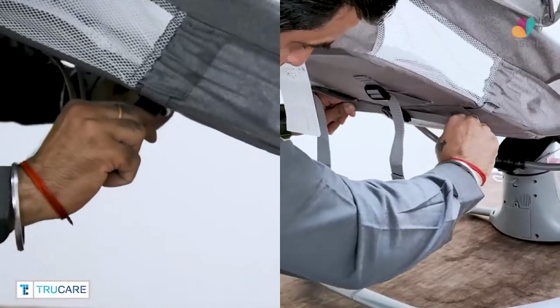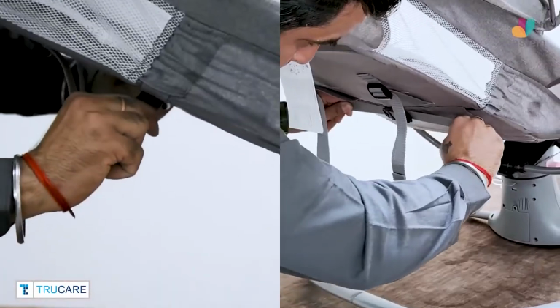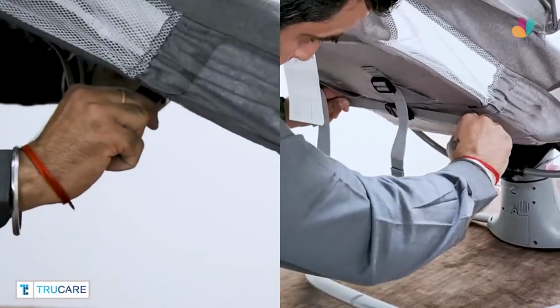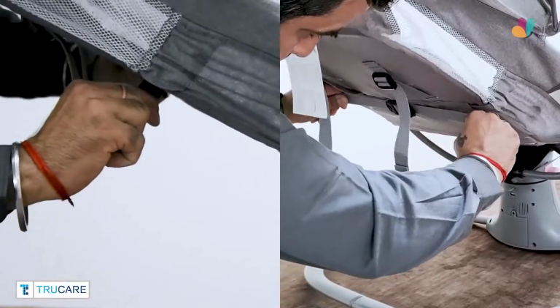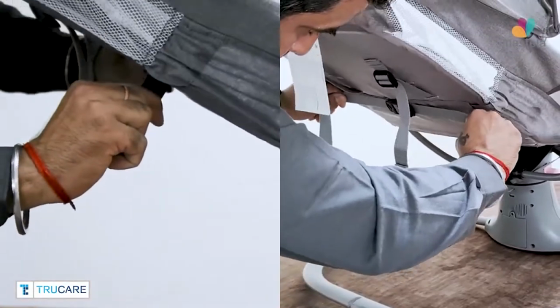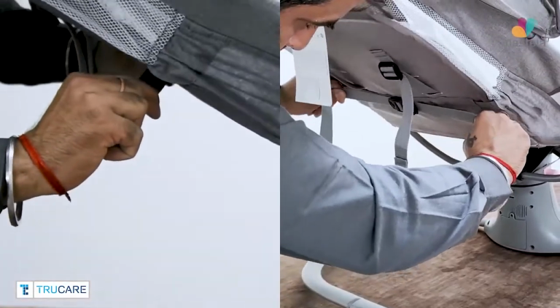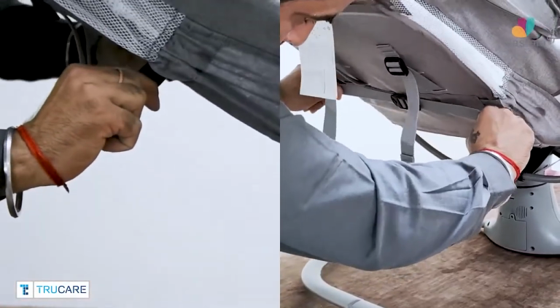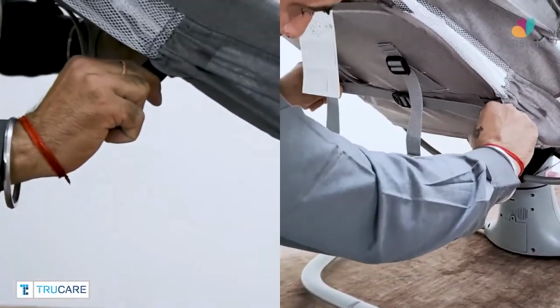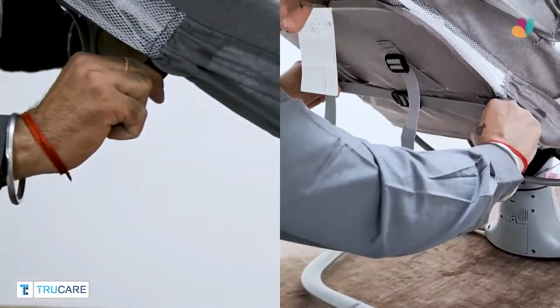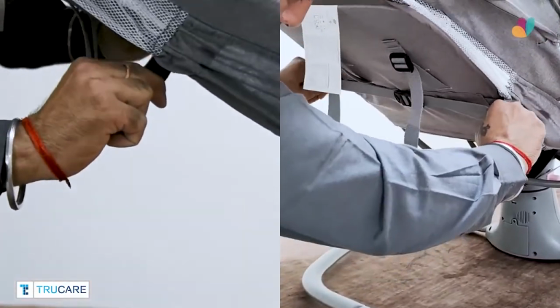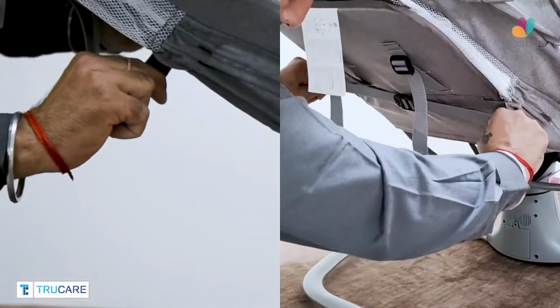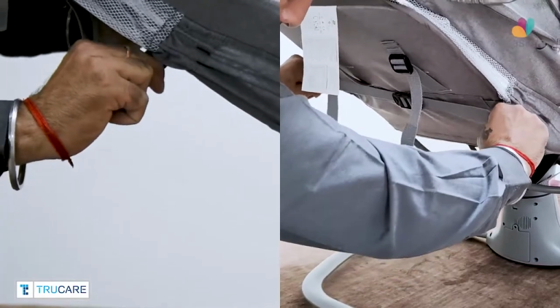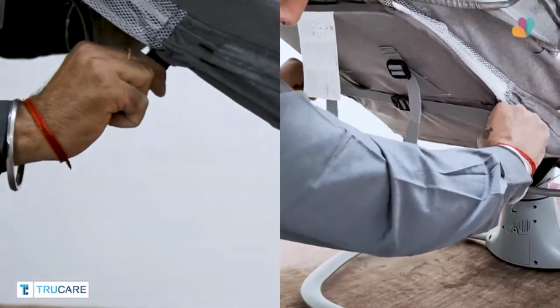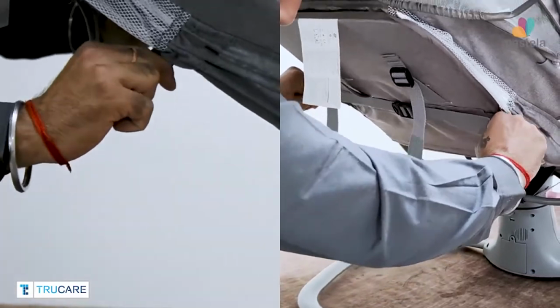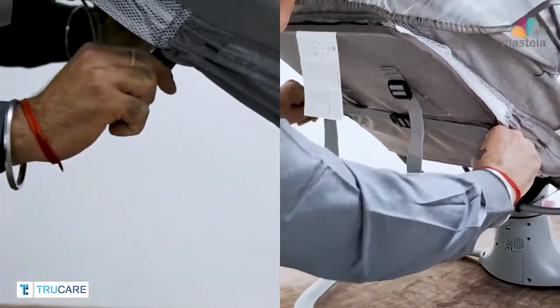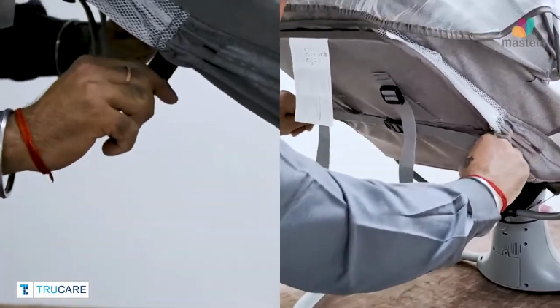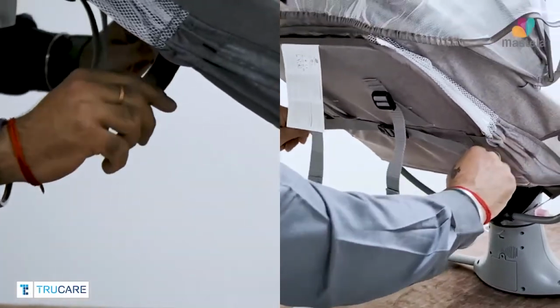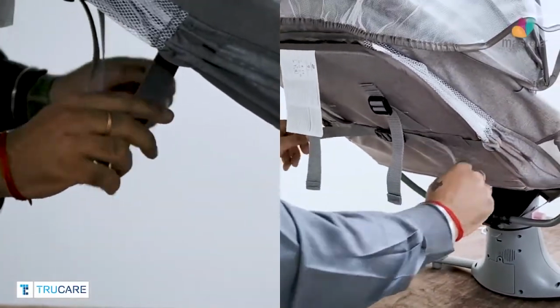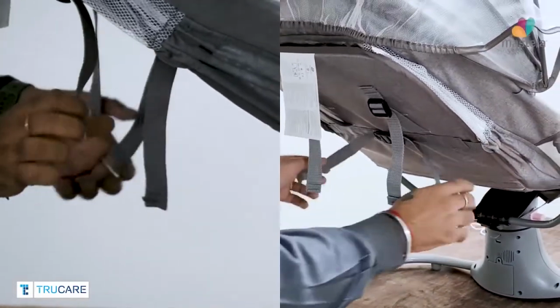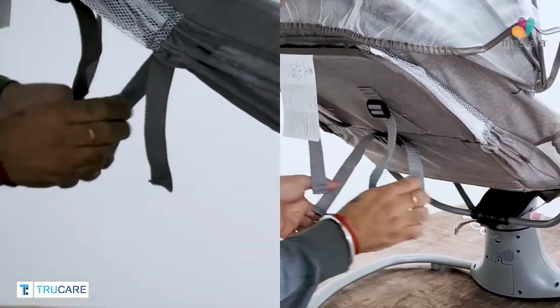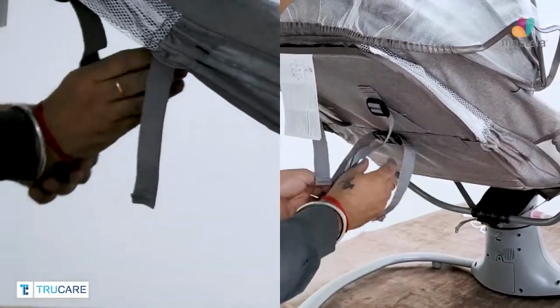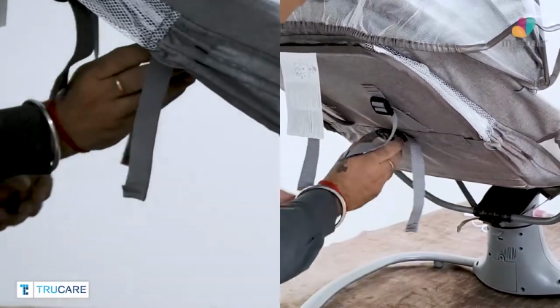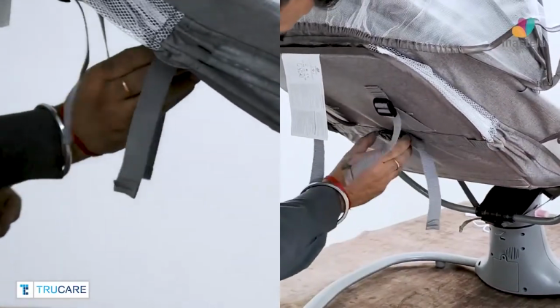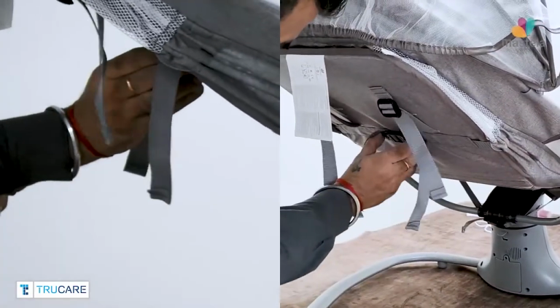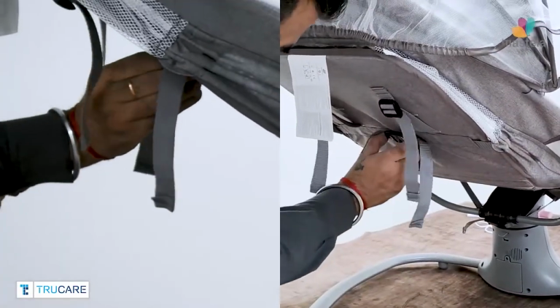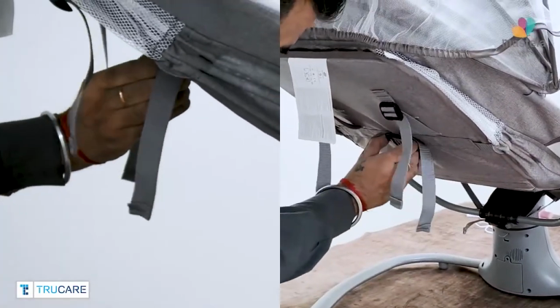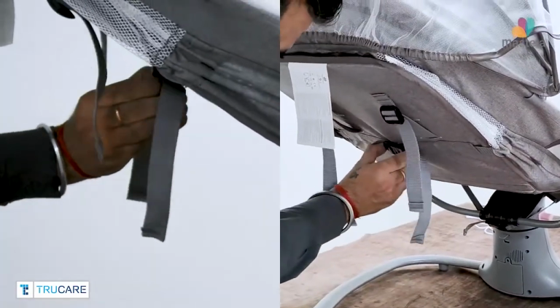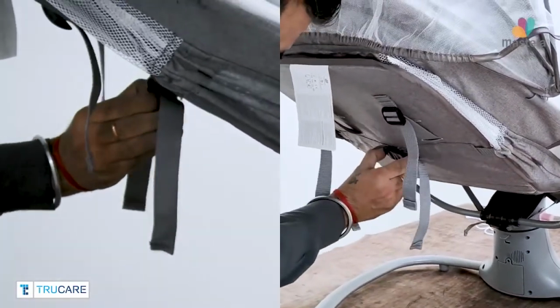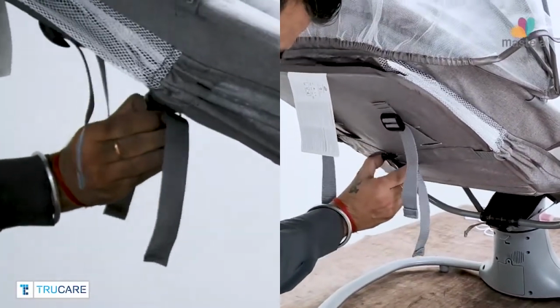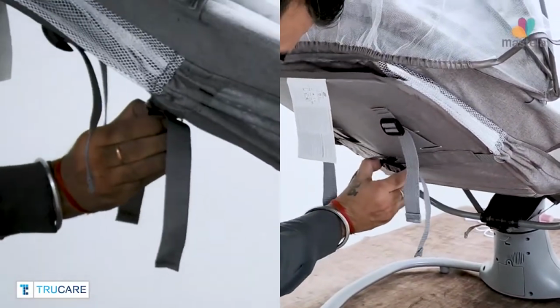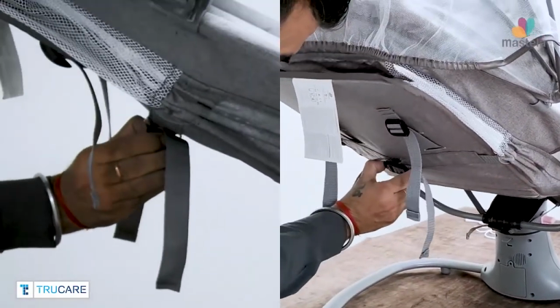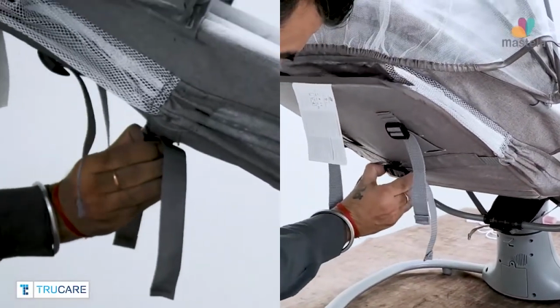With the help of the straps at the back, you can close and open the bassinet to change the recline positions.